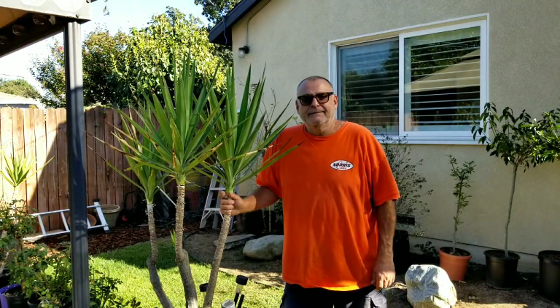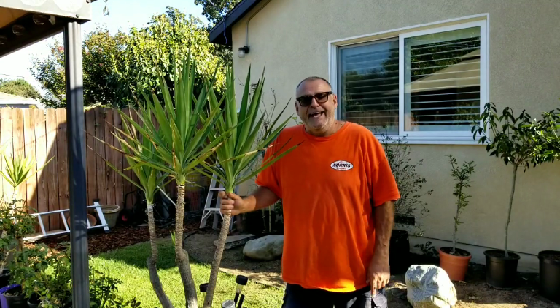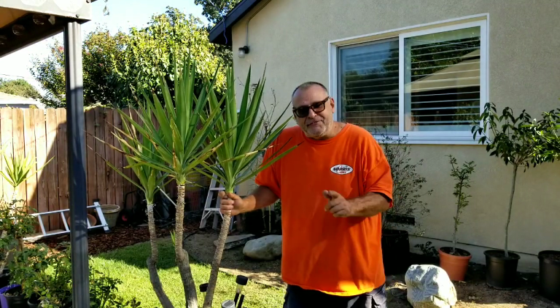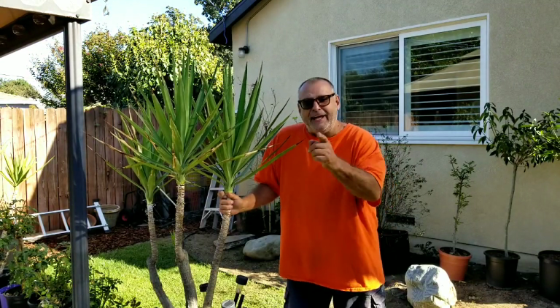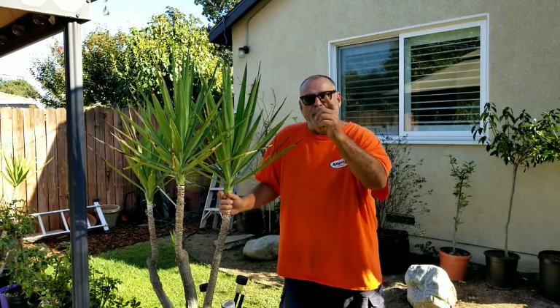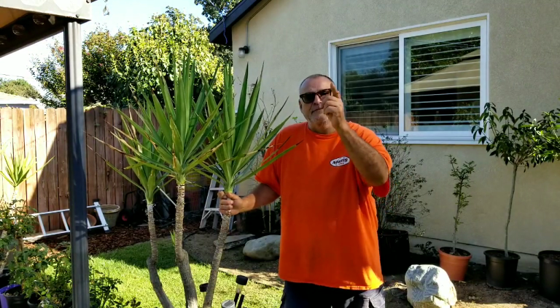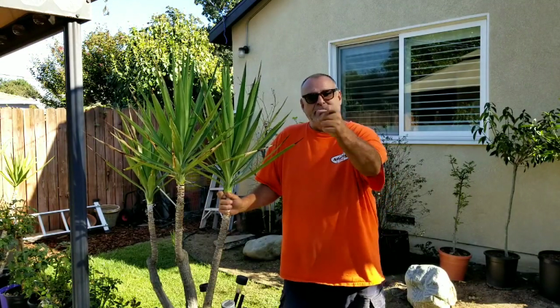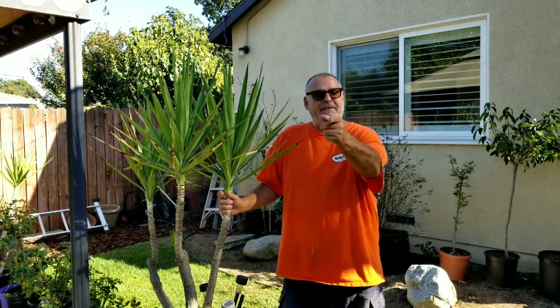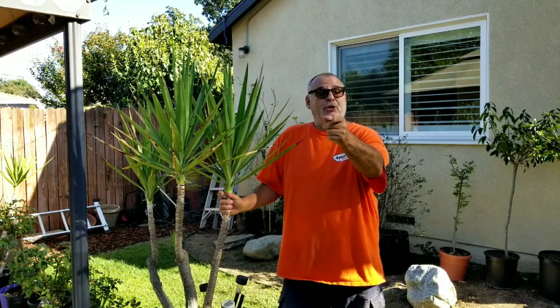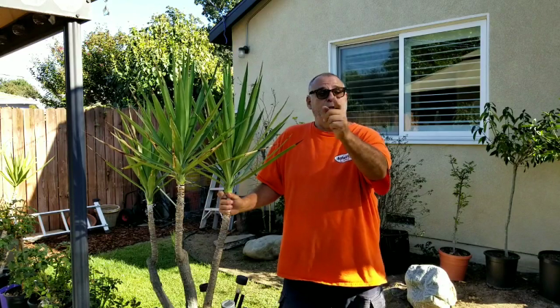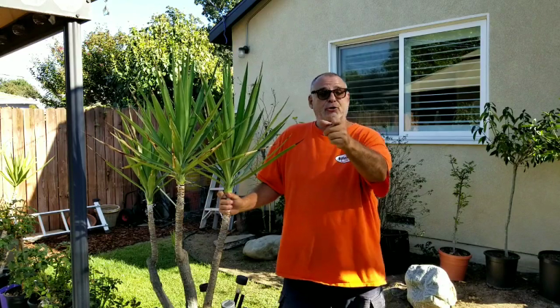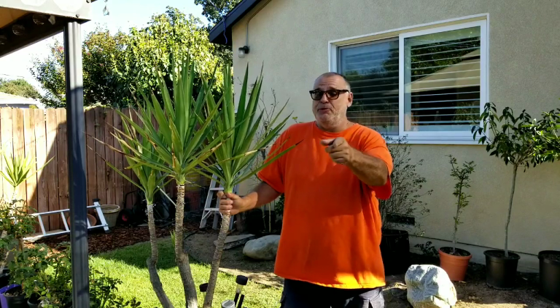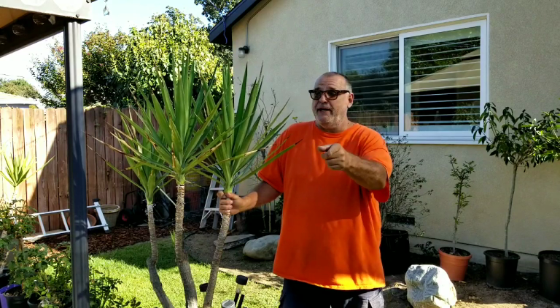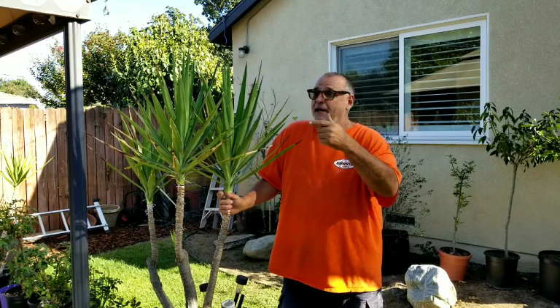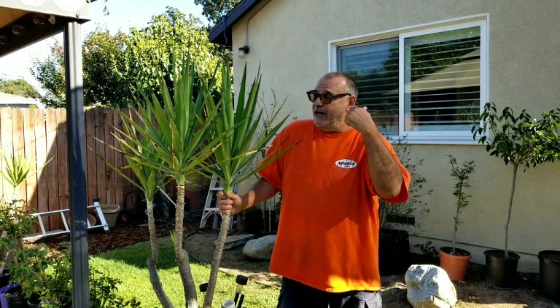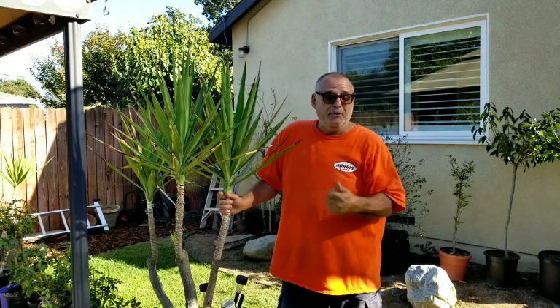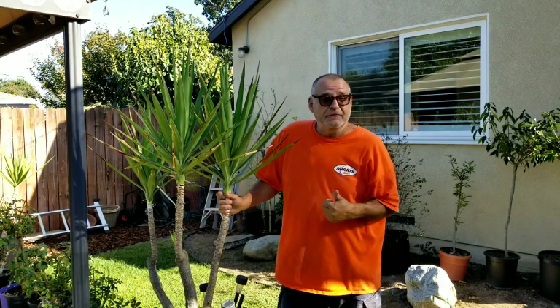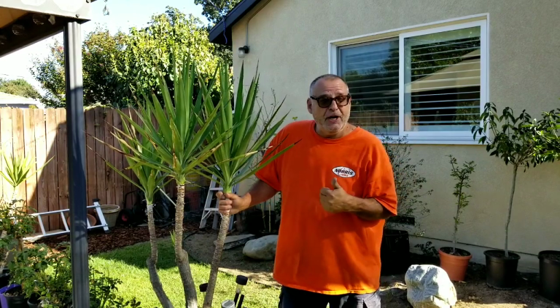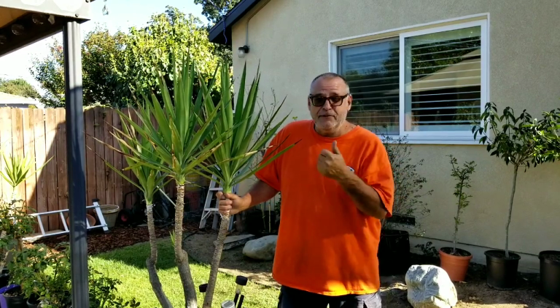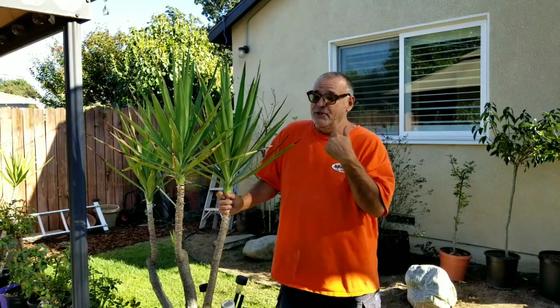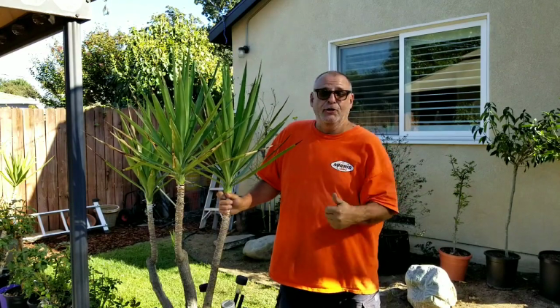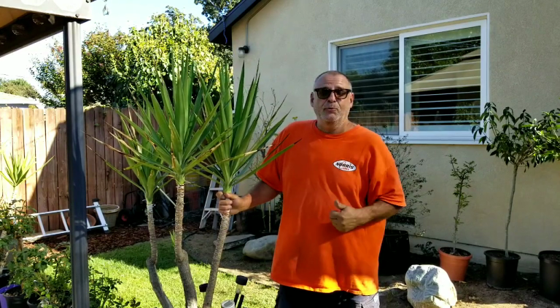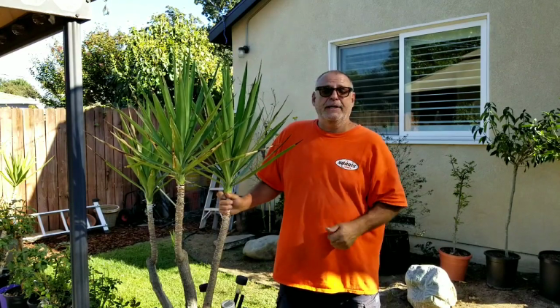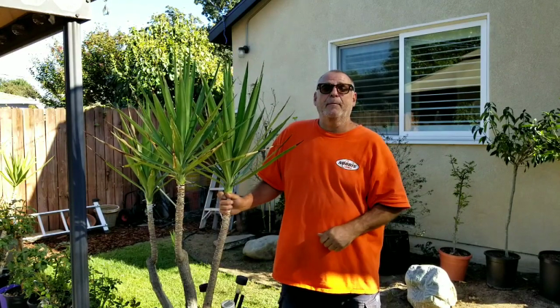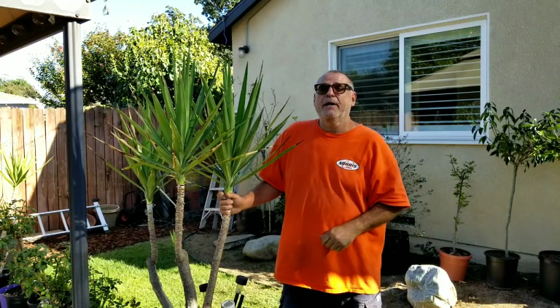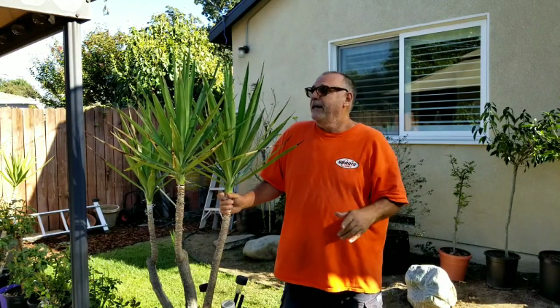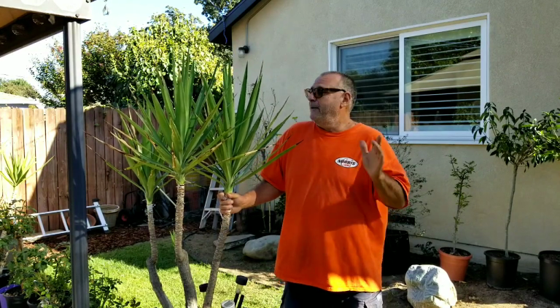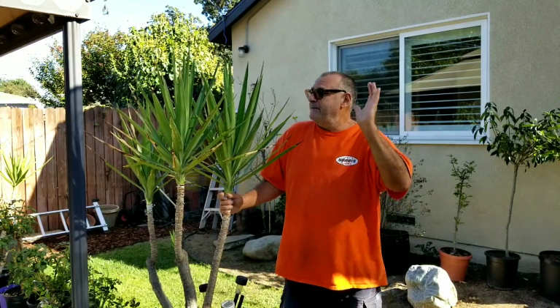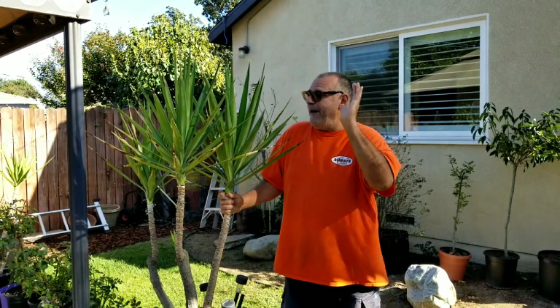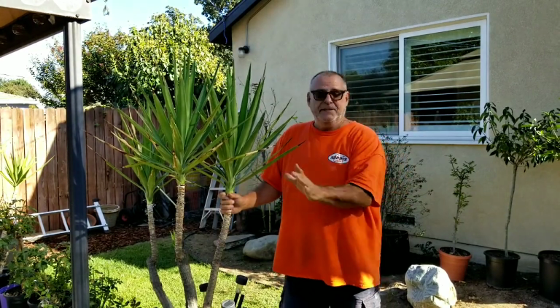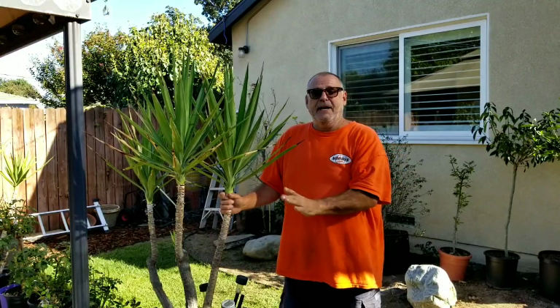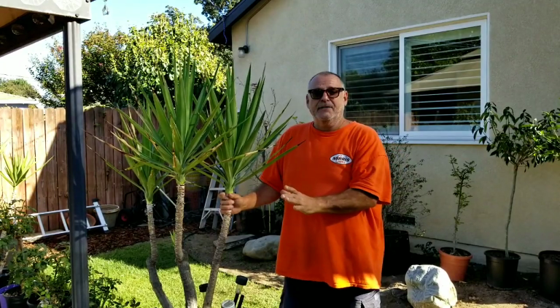Hey, it's Filet and you're watching FiletTV, the ultimate YouTube channel. I'm no cine photographer, just a dude with a camera. Anyways, back to the yuccas.